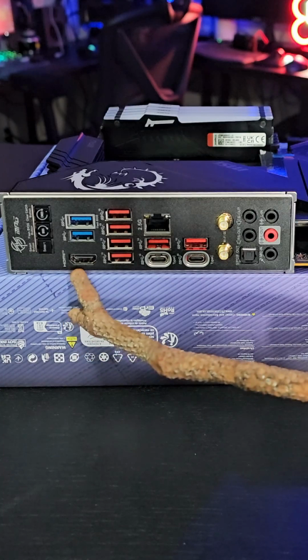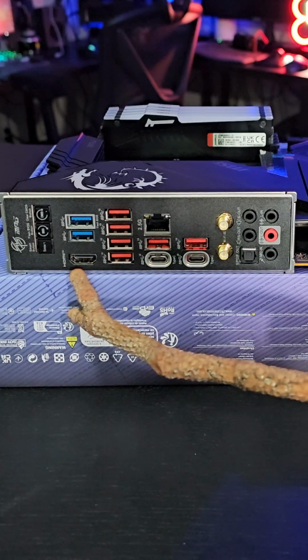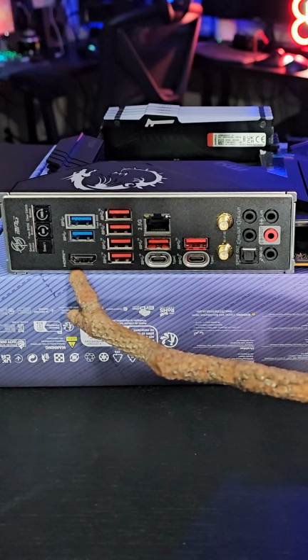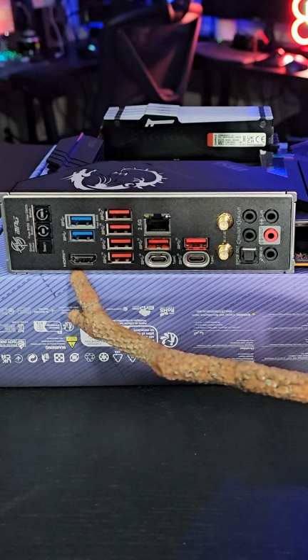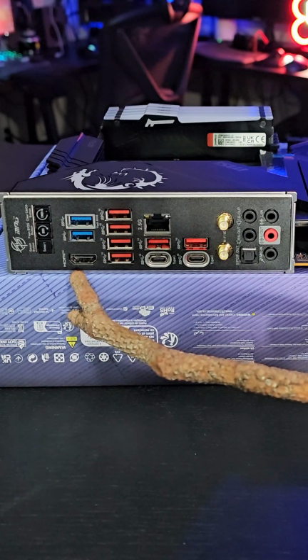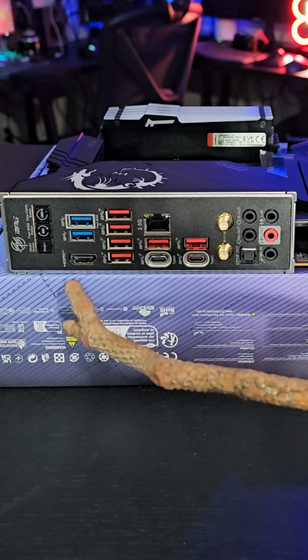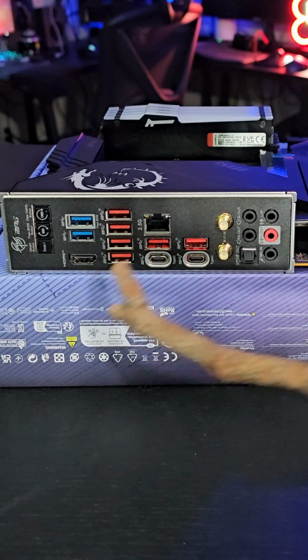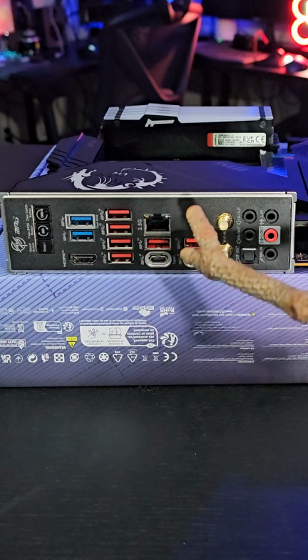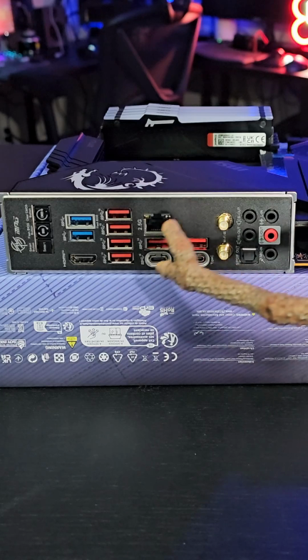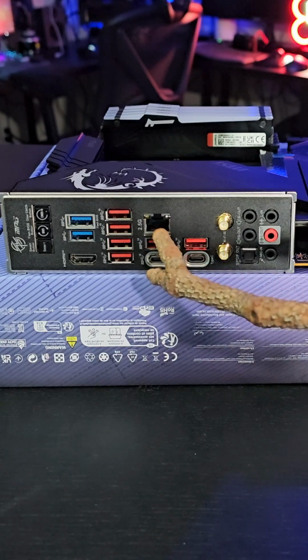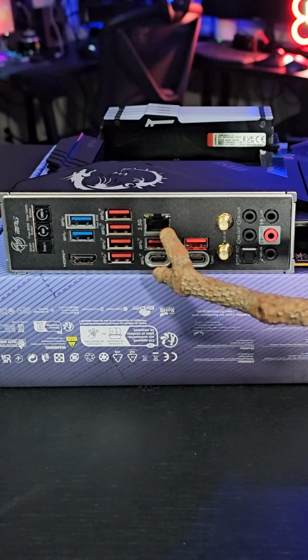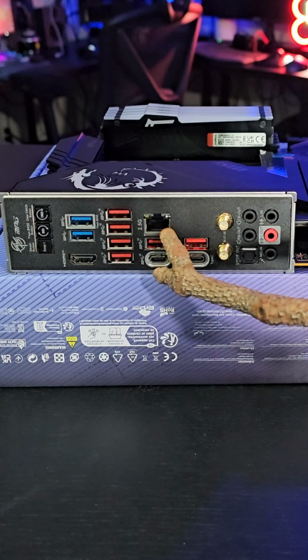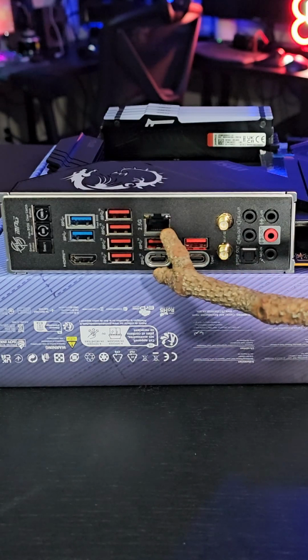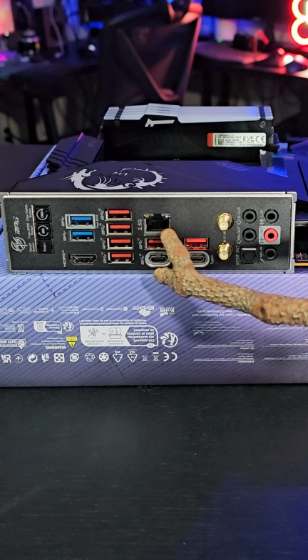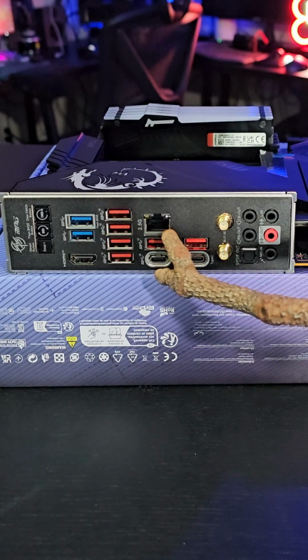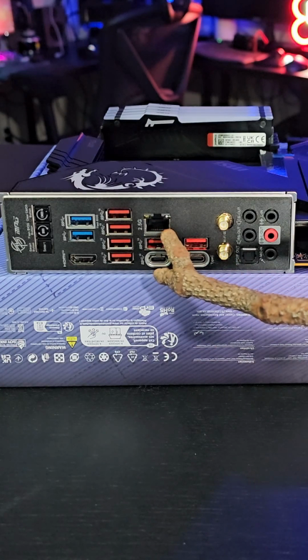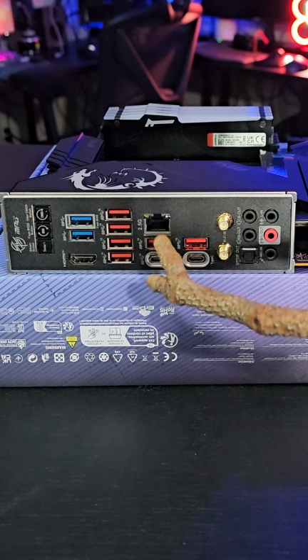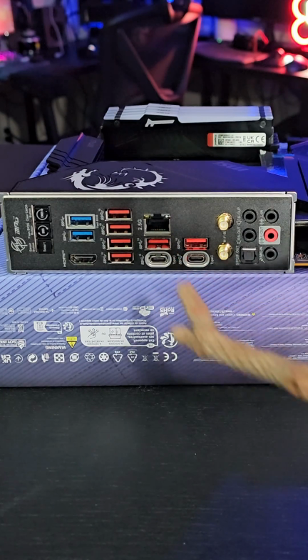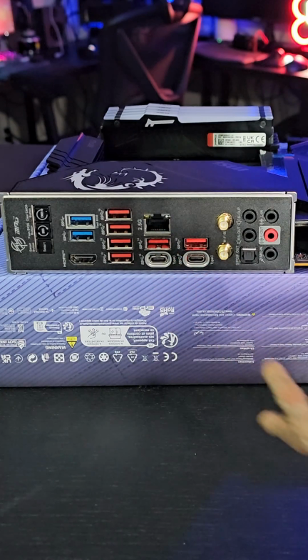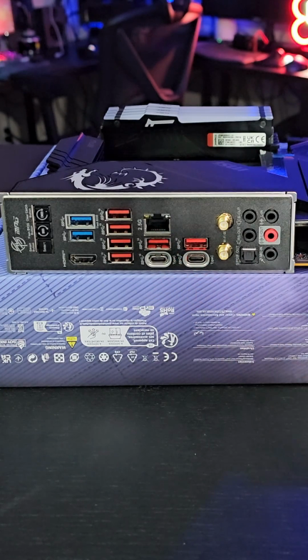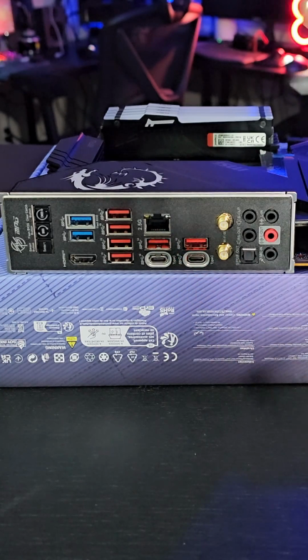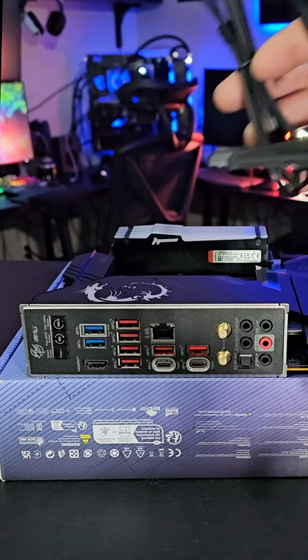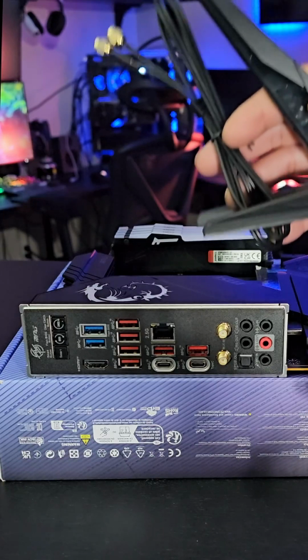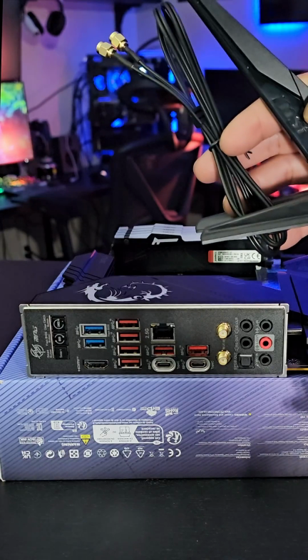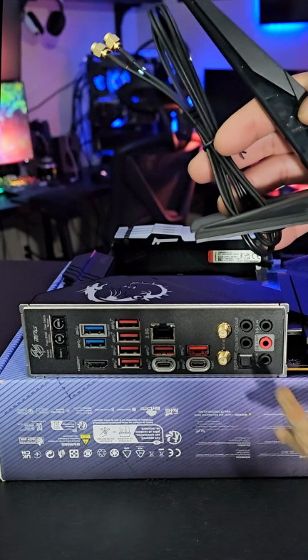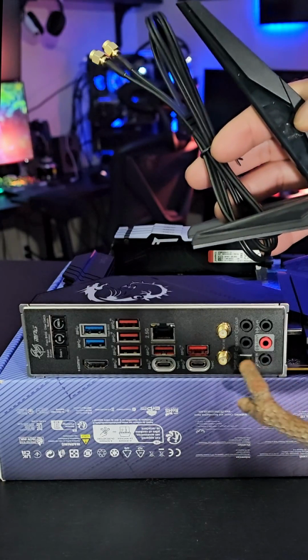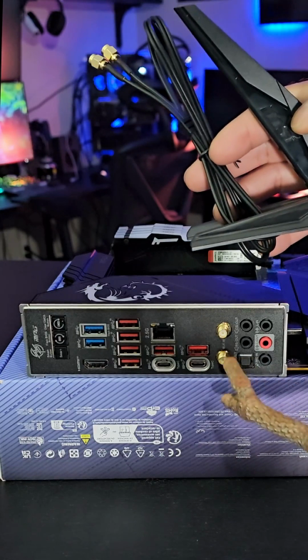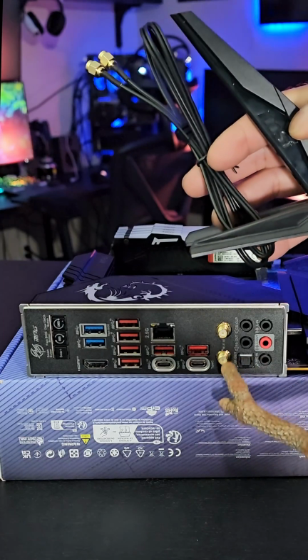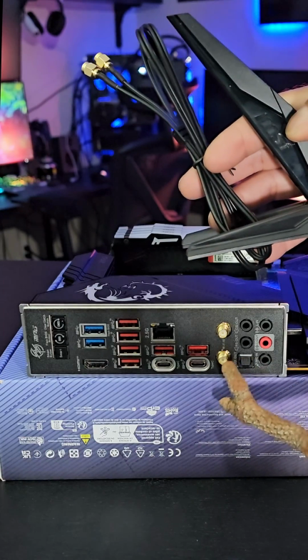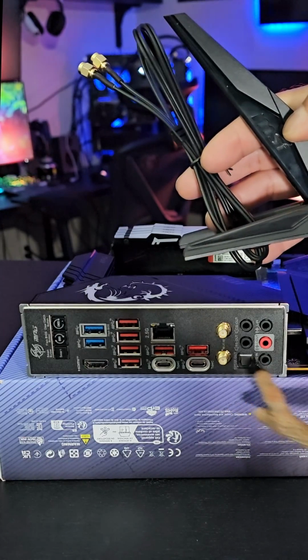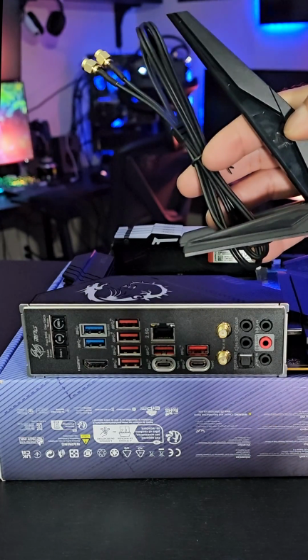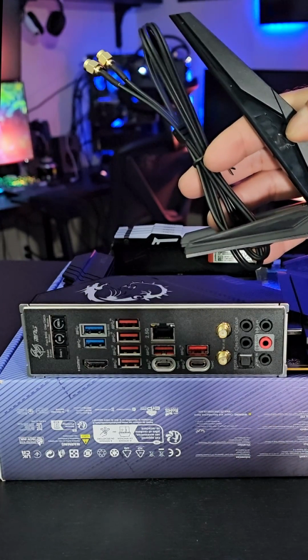You get a 10 gigabit USB-C port, and if that's not fast enough, a 20 gigabit USB-C port as well. HDMI 4K60, a 2.5 gigabit Ethernet LAN, and of course Wi-Fi 6E speeds.